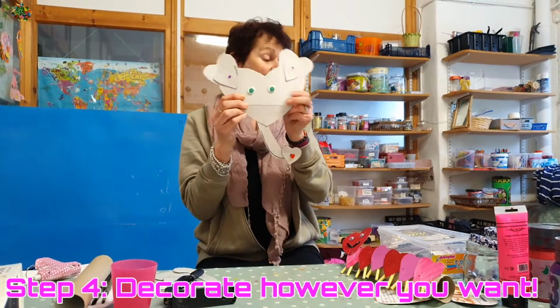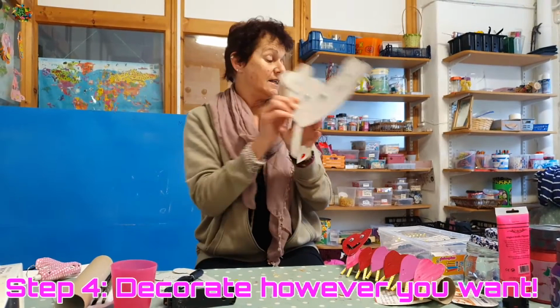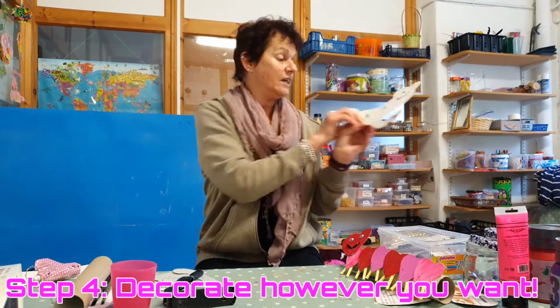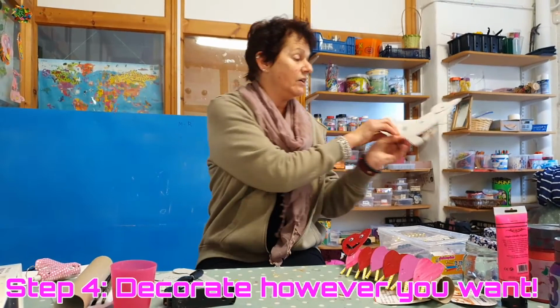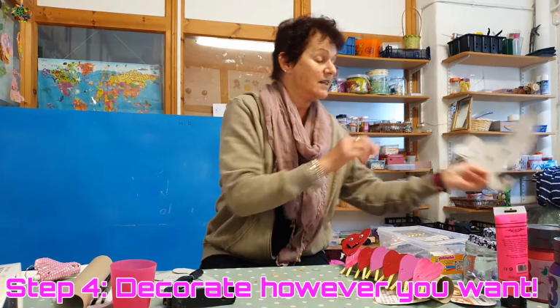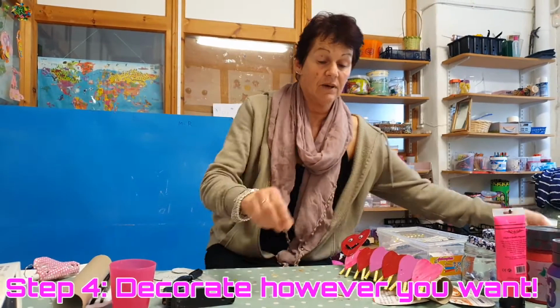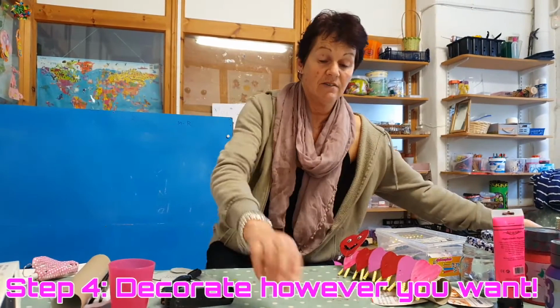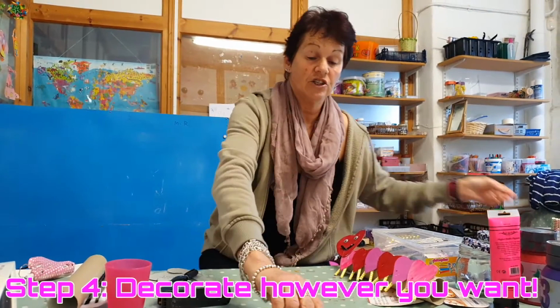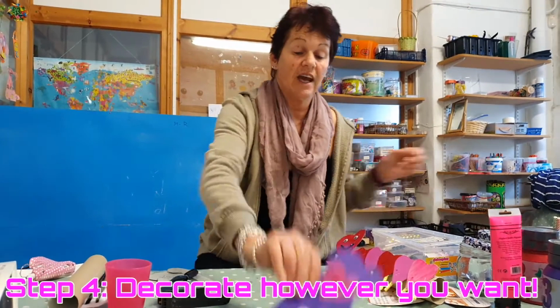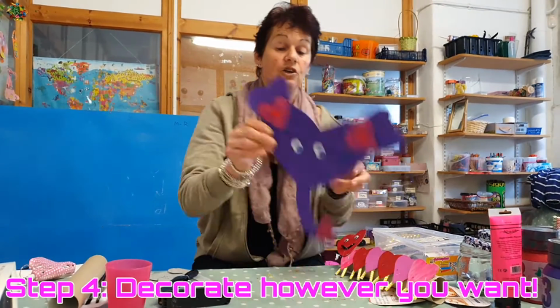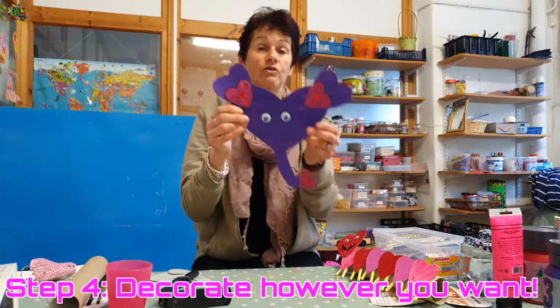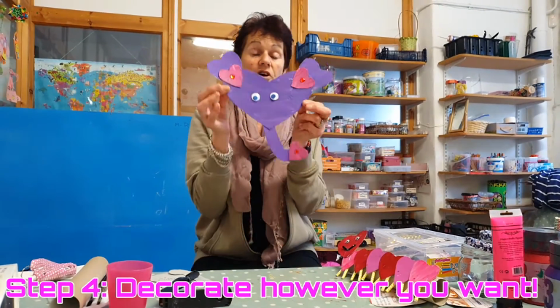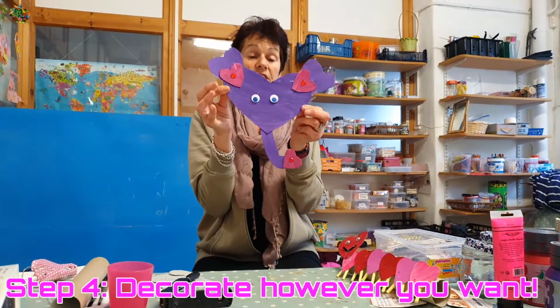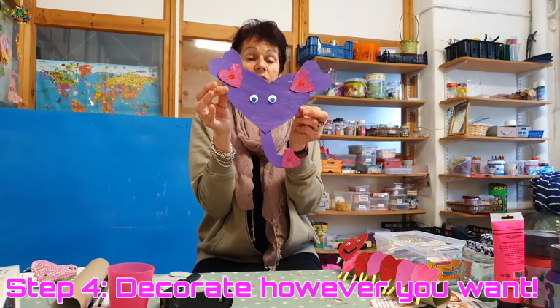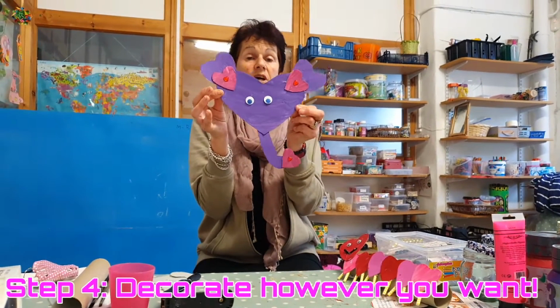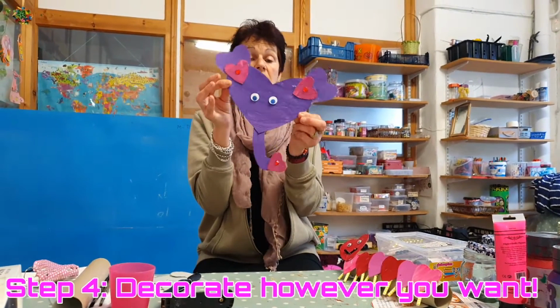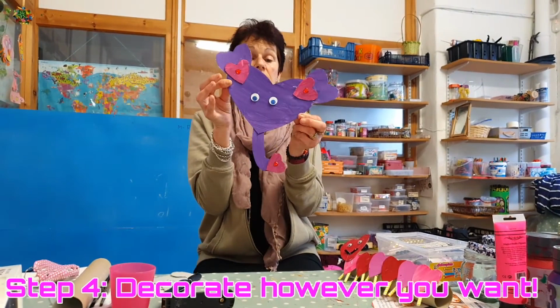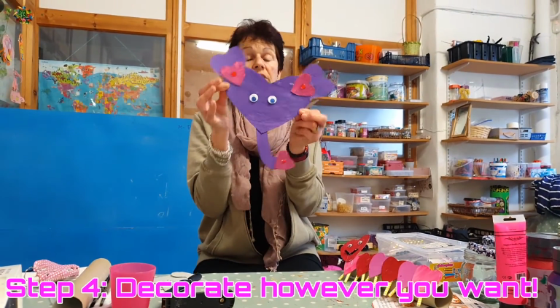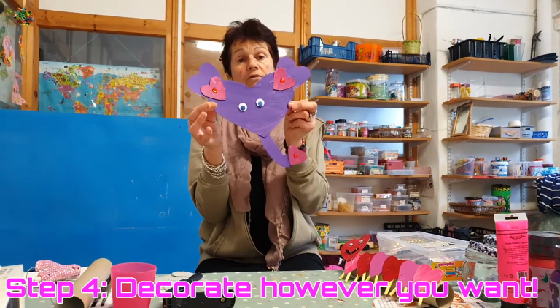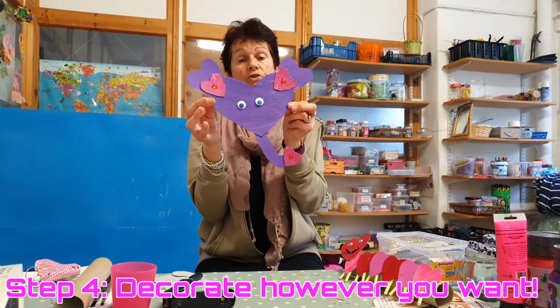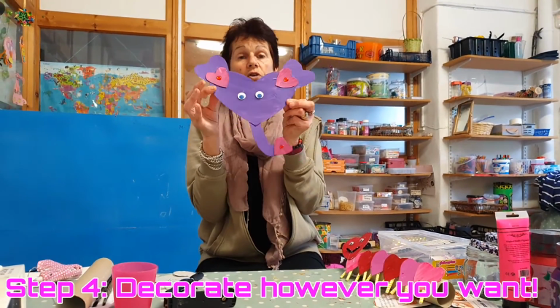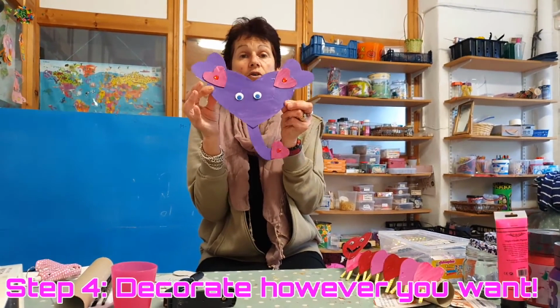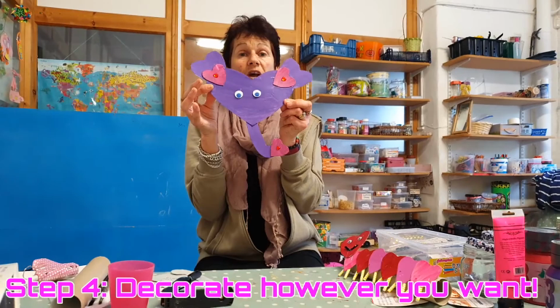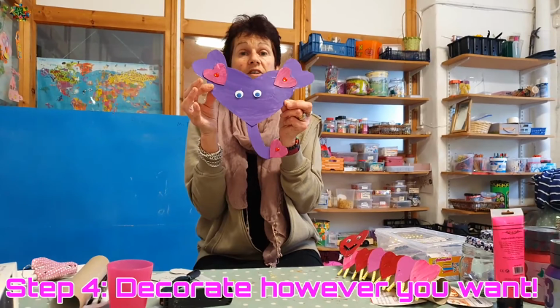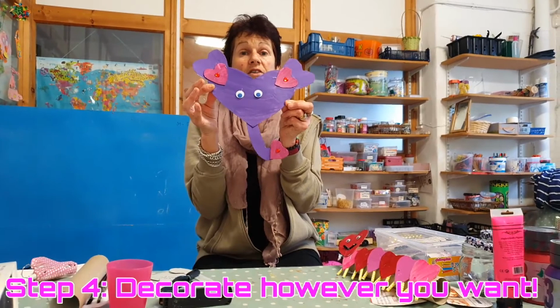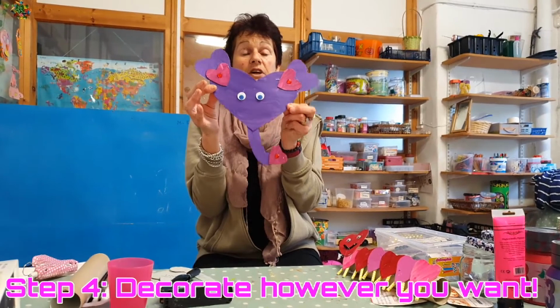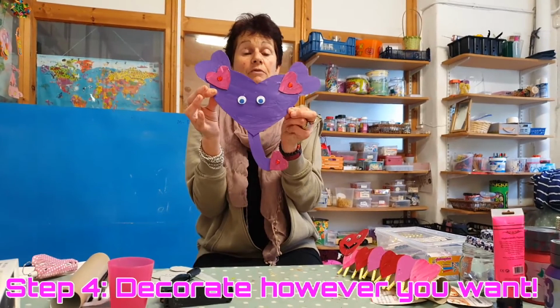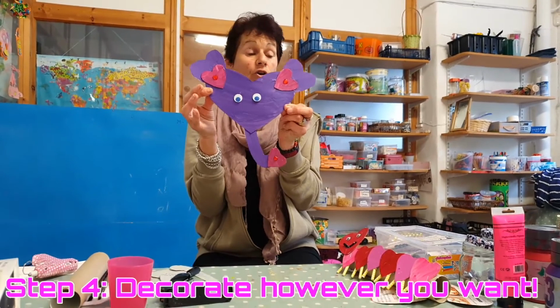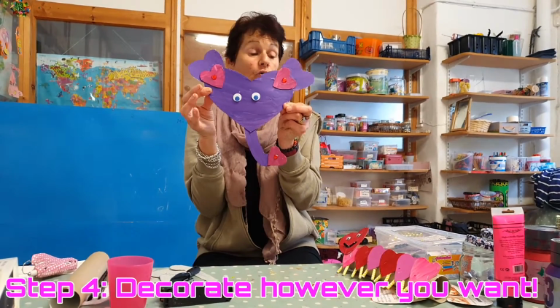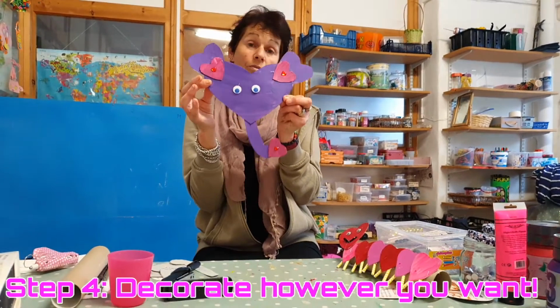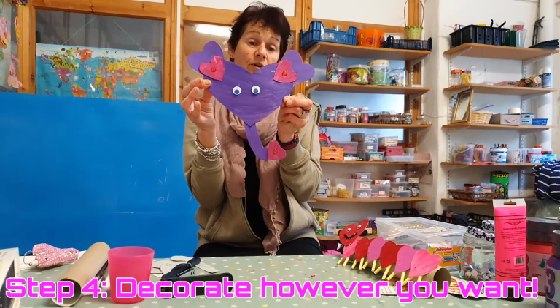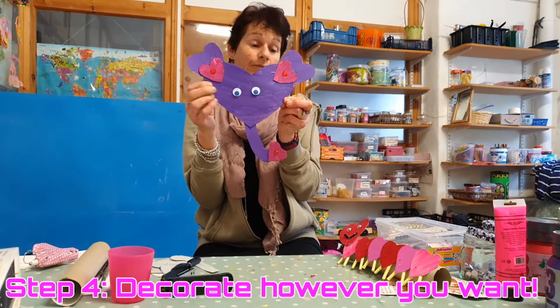And here he is when he's finished. You don't have to use the colors I use — when you get to do it yourself you'll have your own elephant to look at.